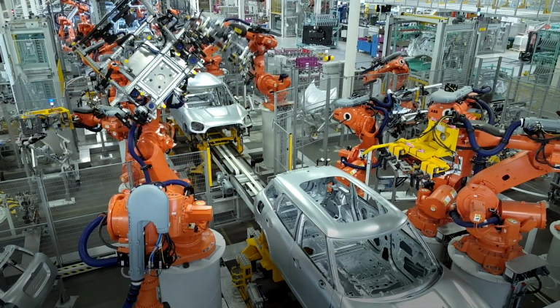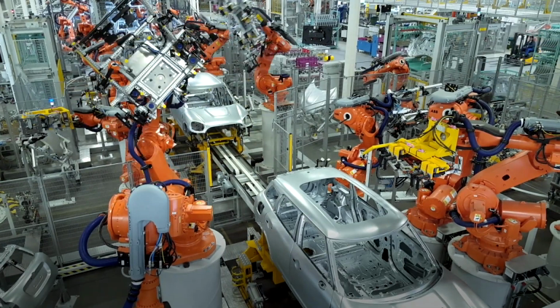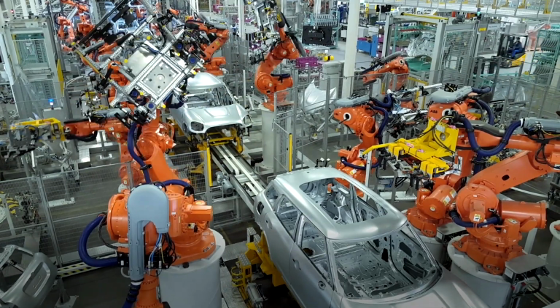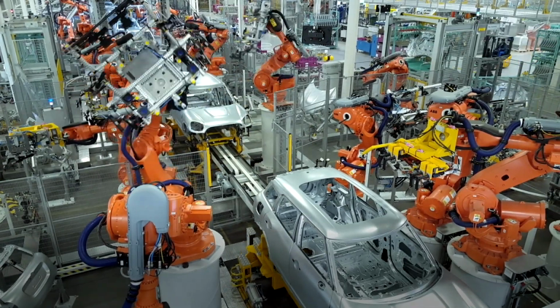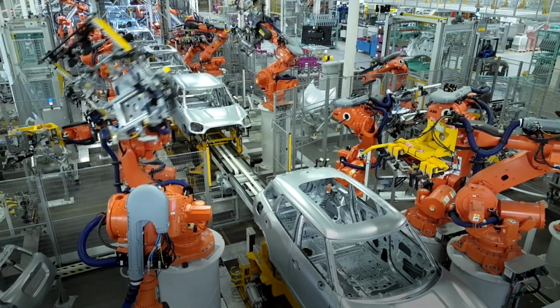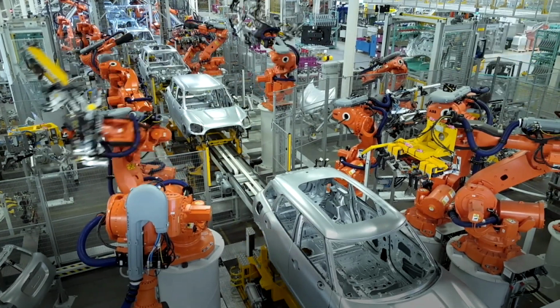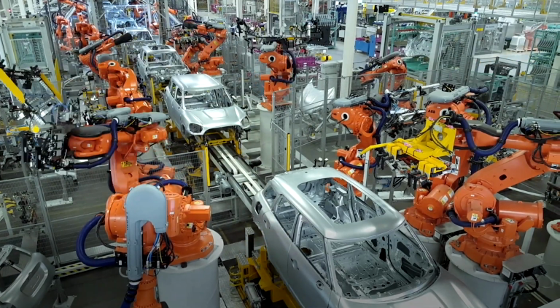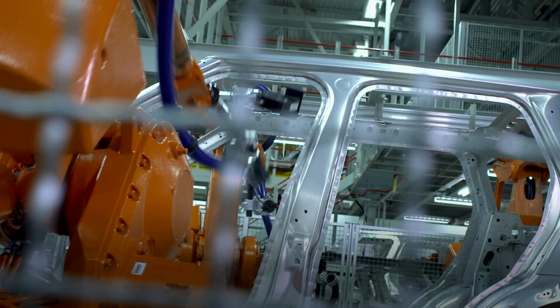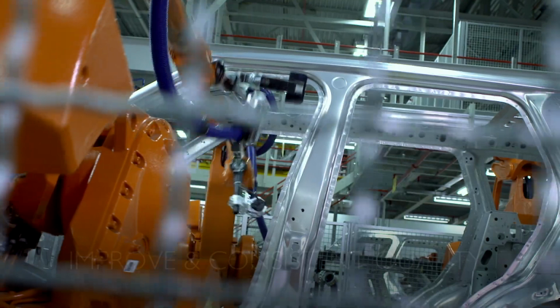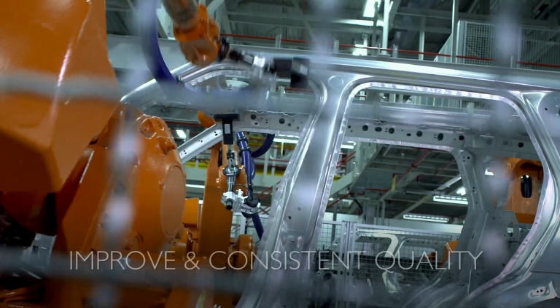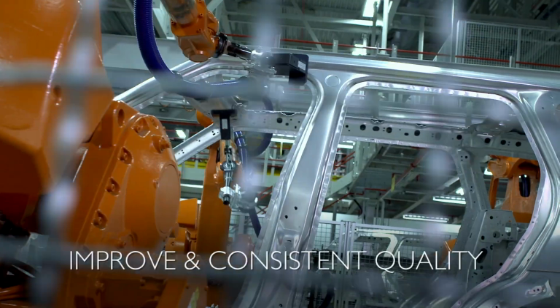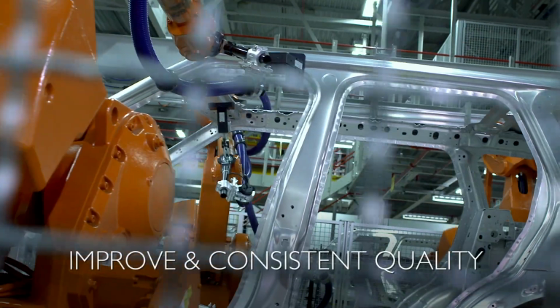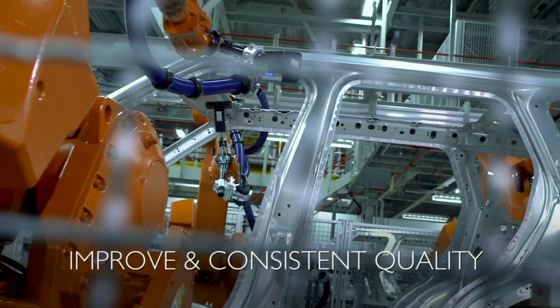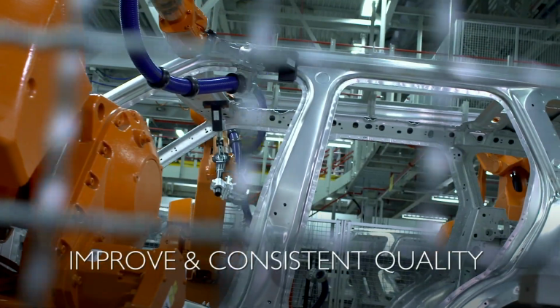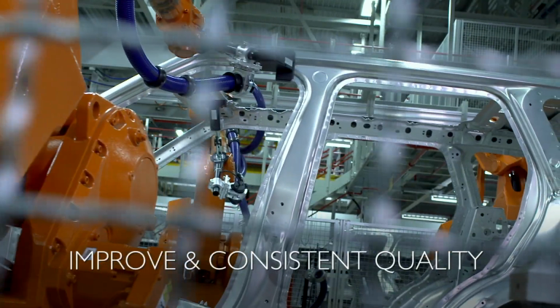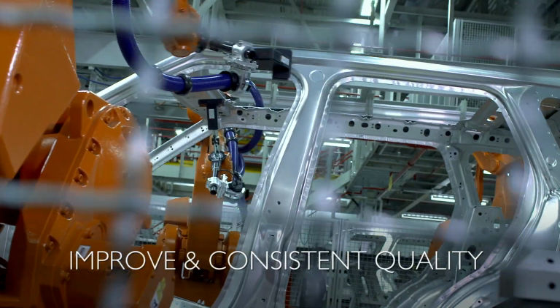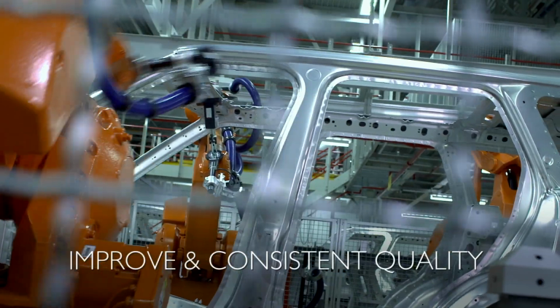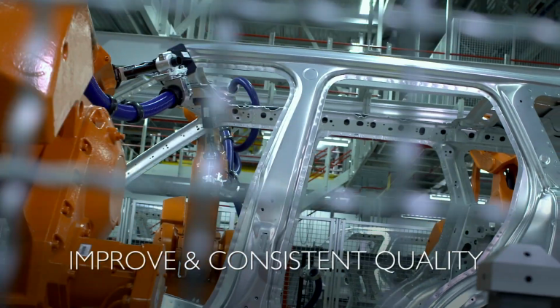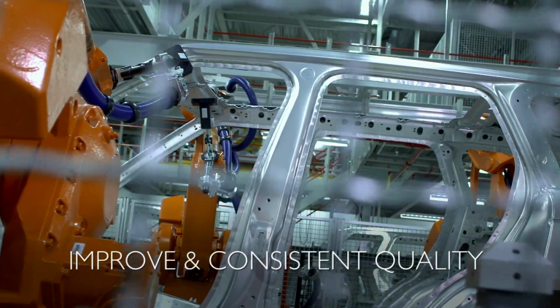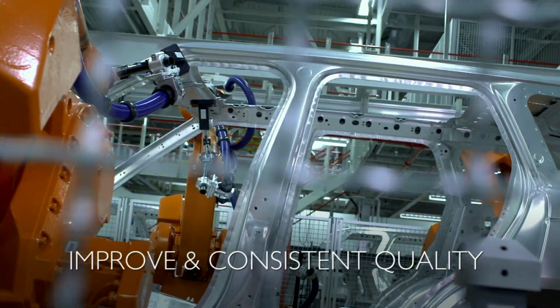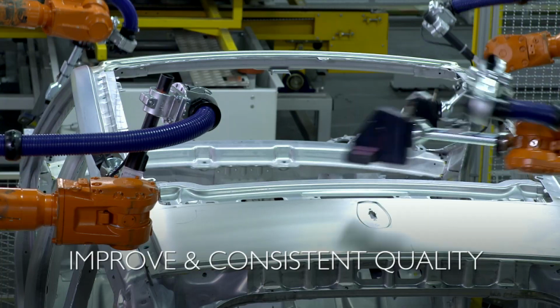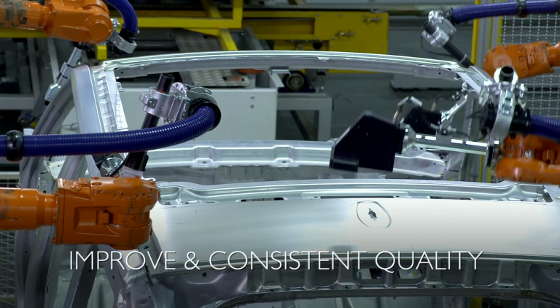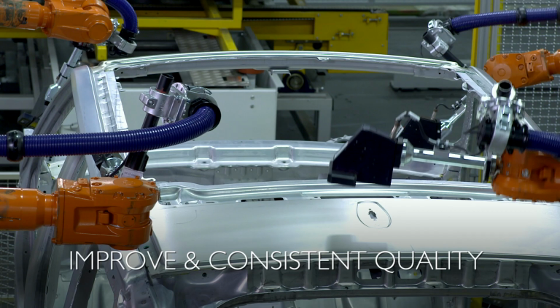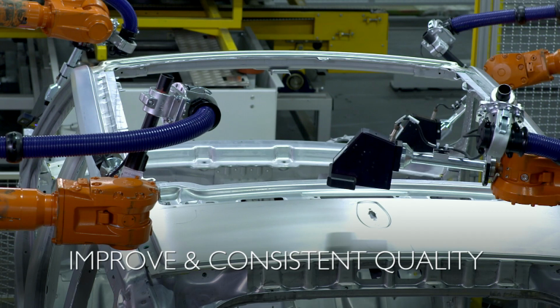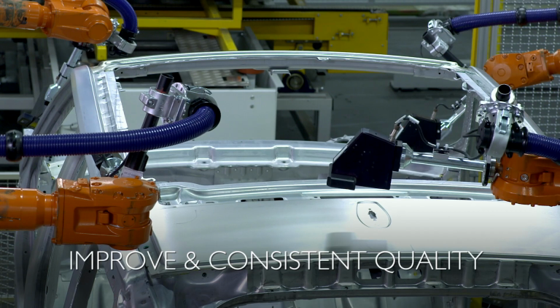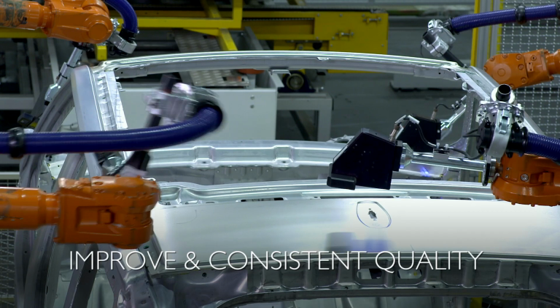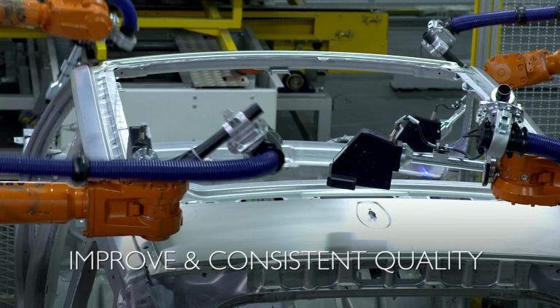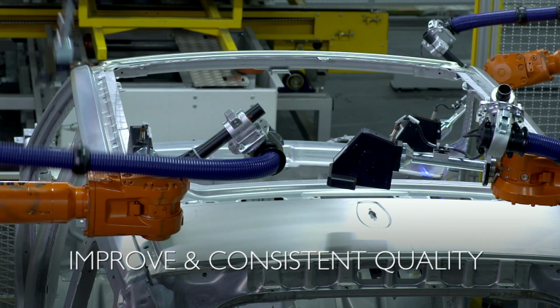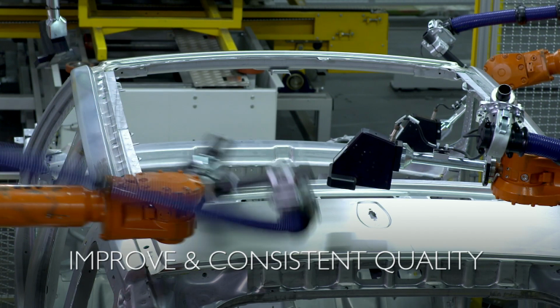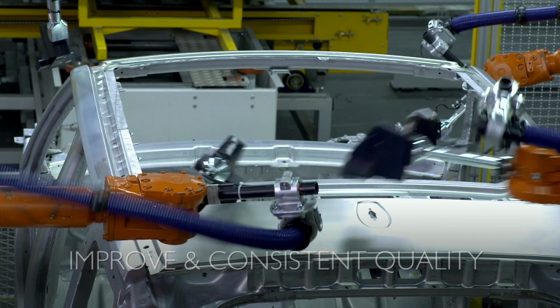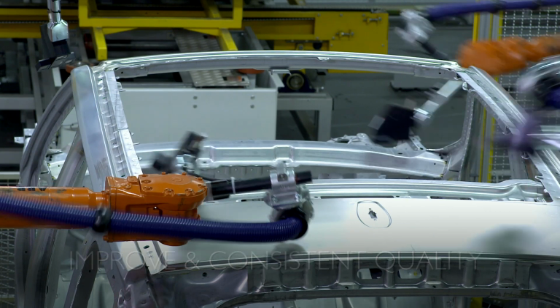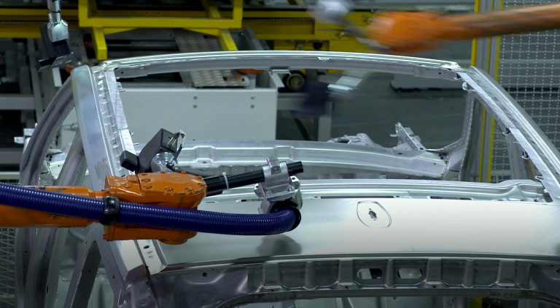You will immediately gain improved and more consistent quality in the fit of your closure panels to the body.